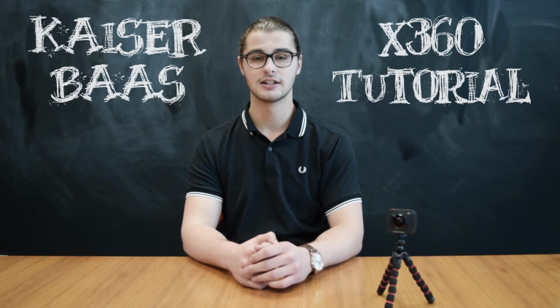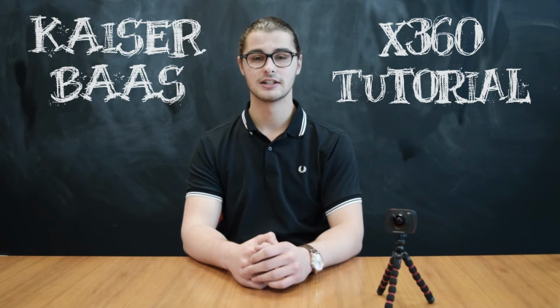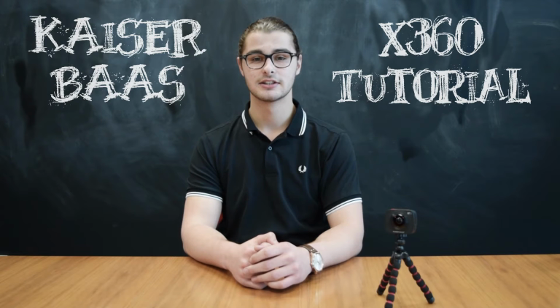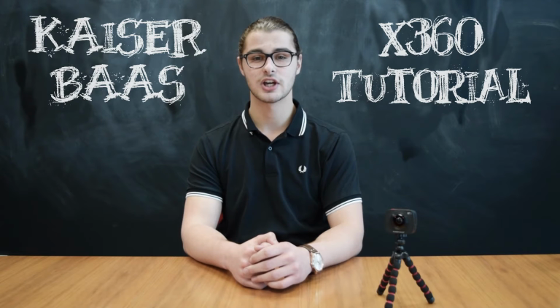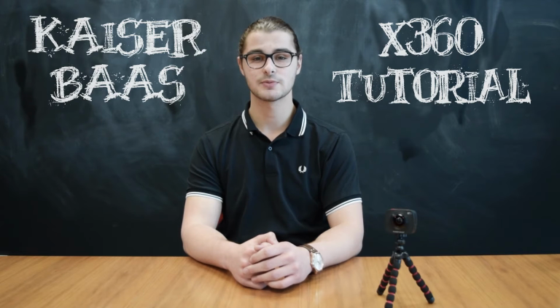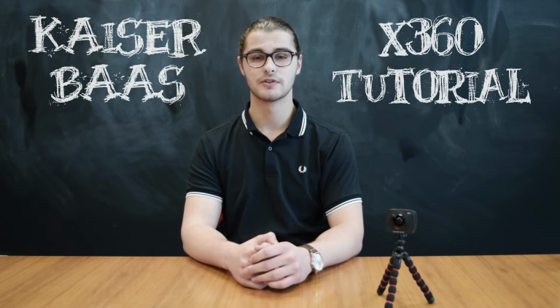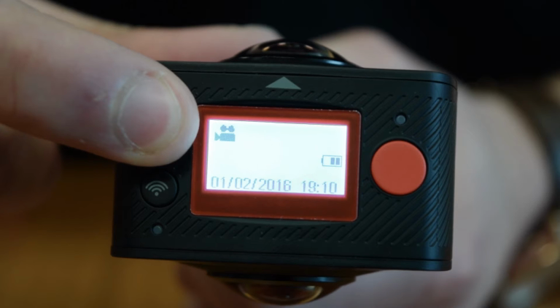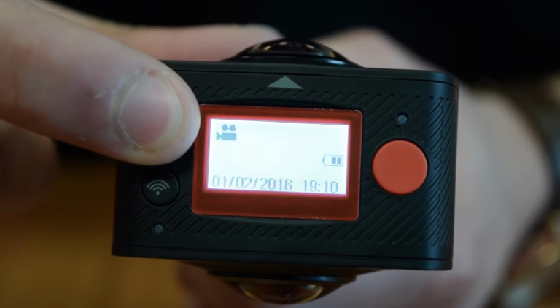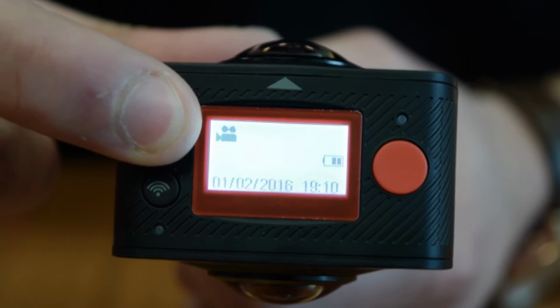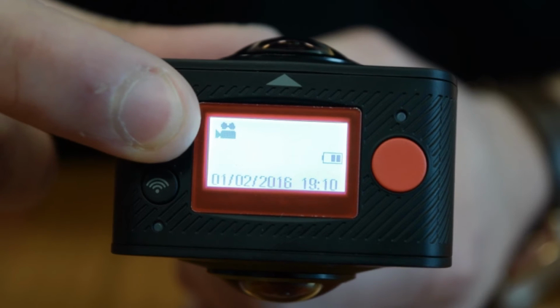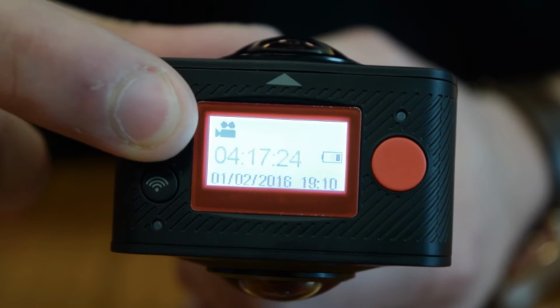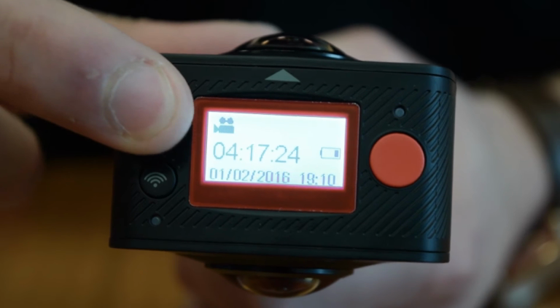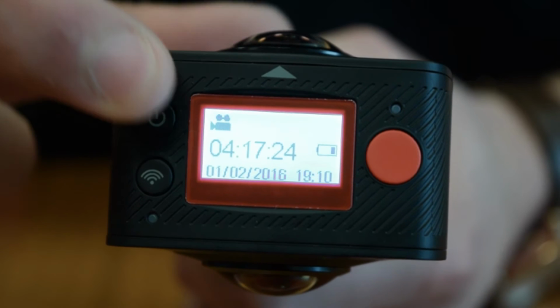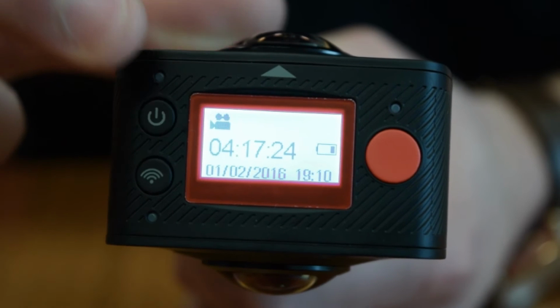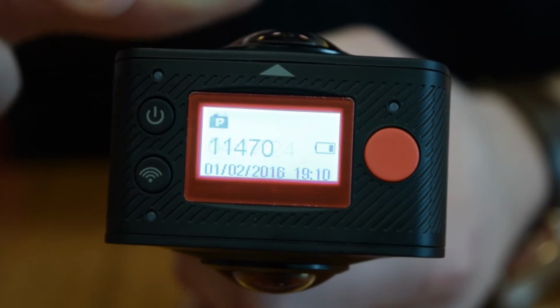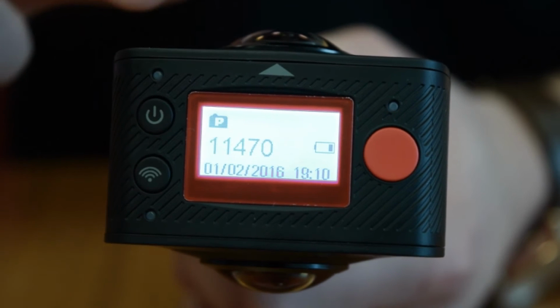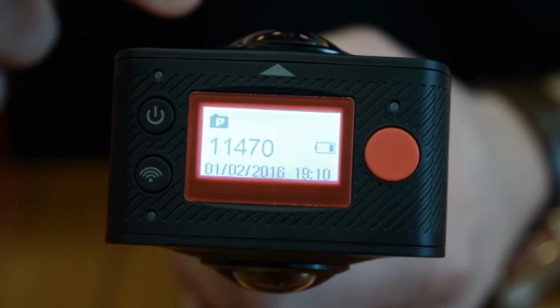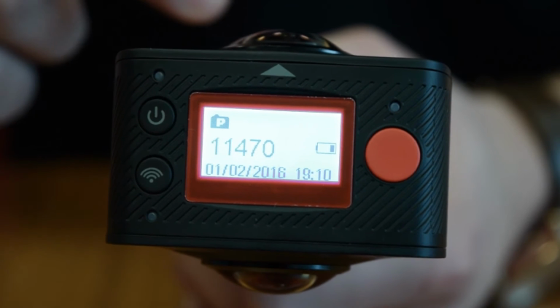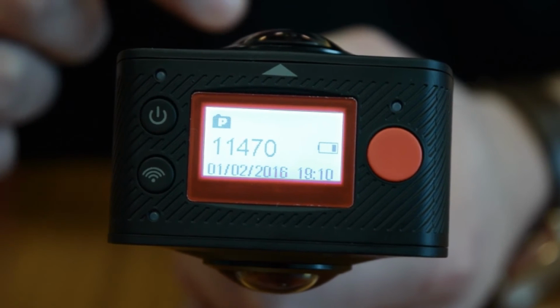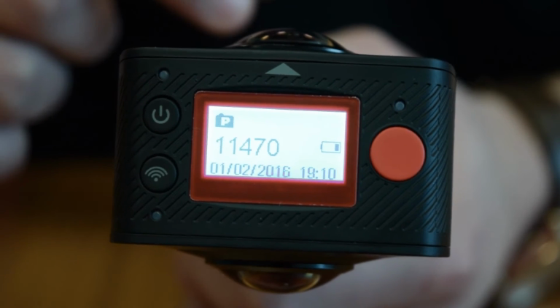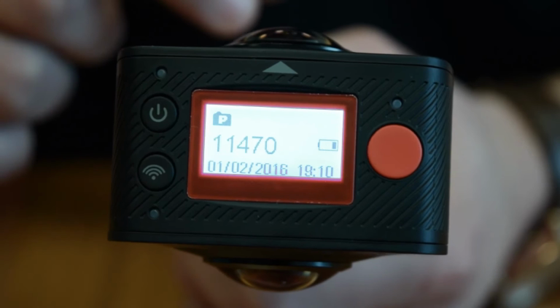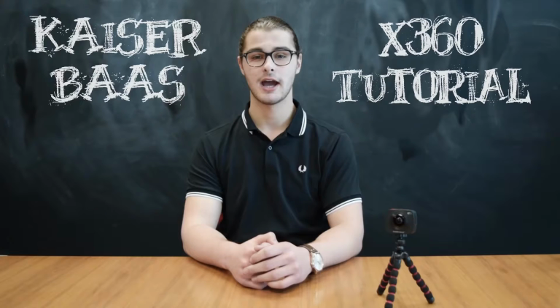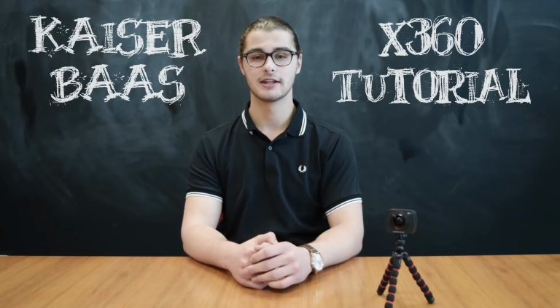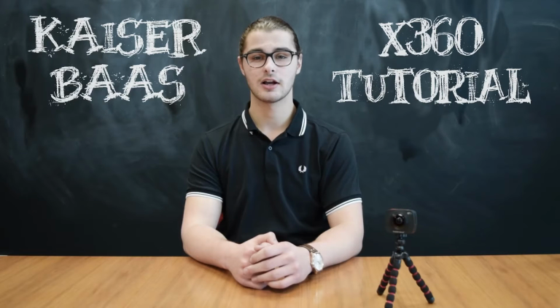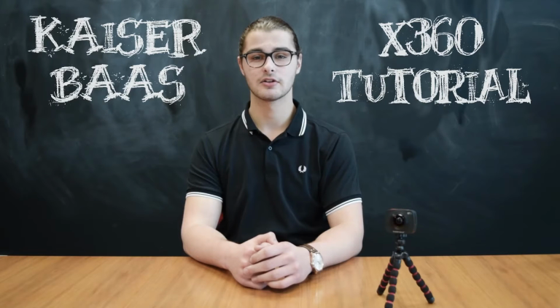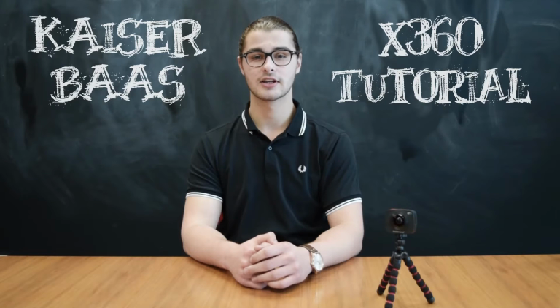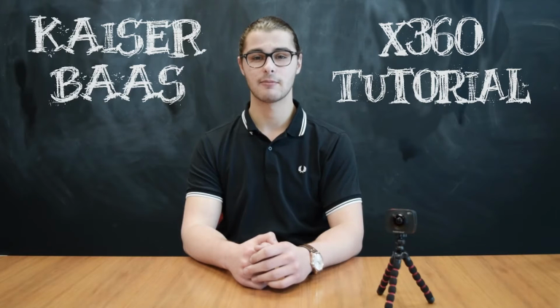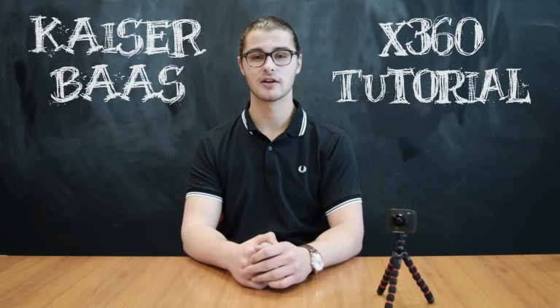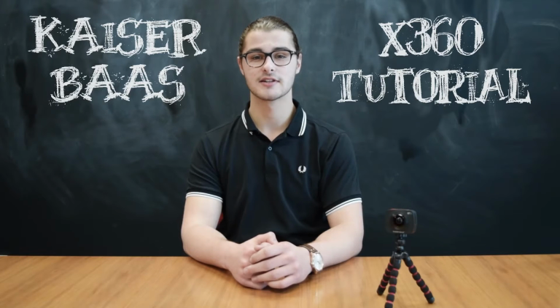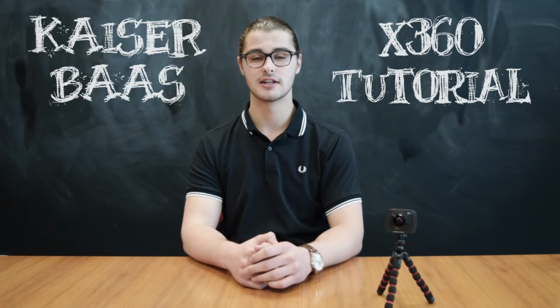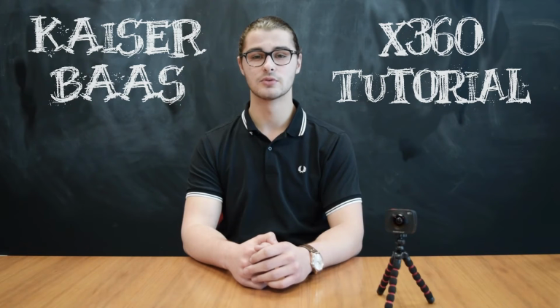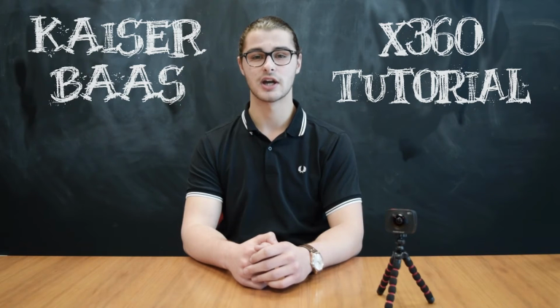To change between photo and video modes, just press the power button and the icon on the camera LCD will change.